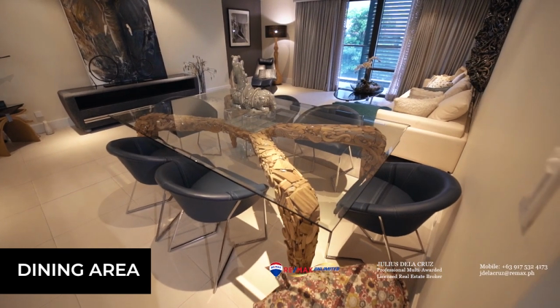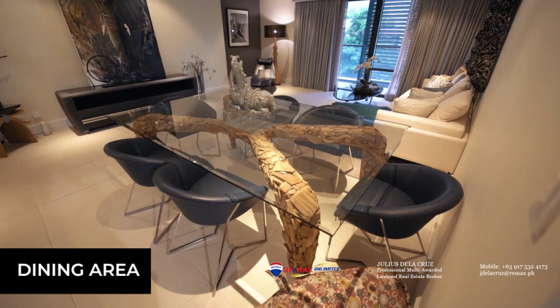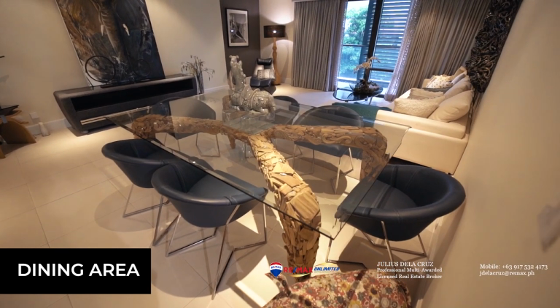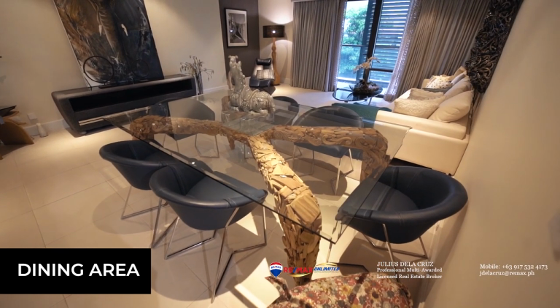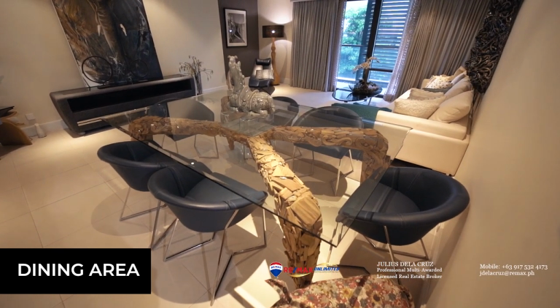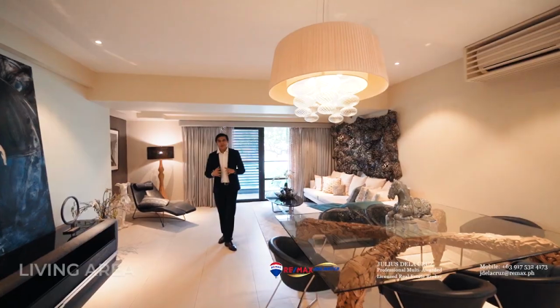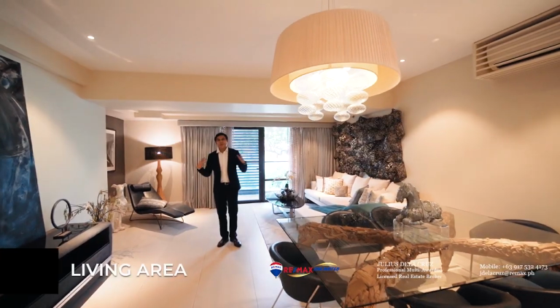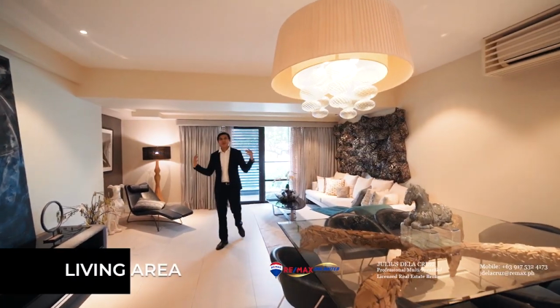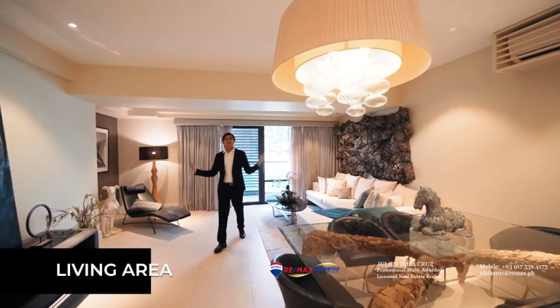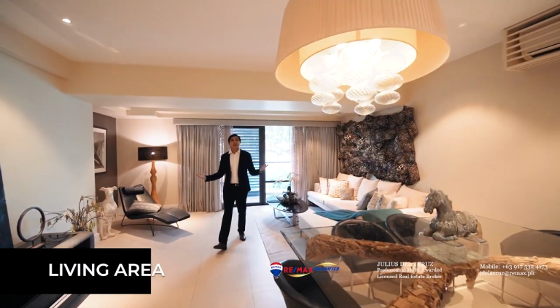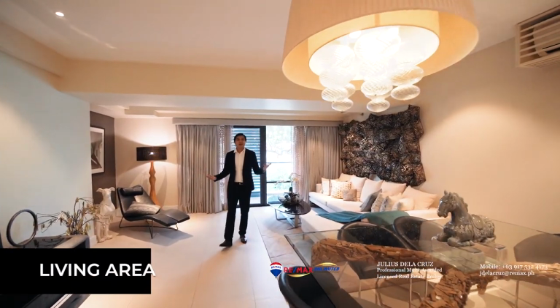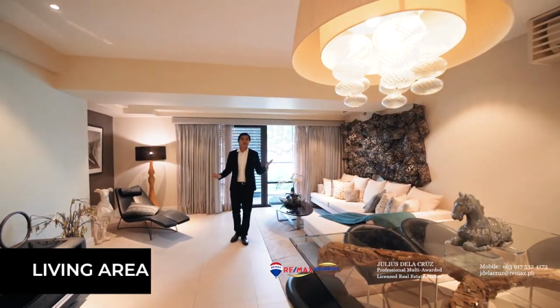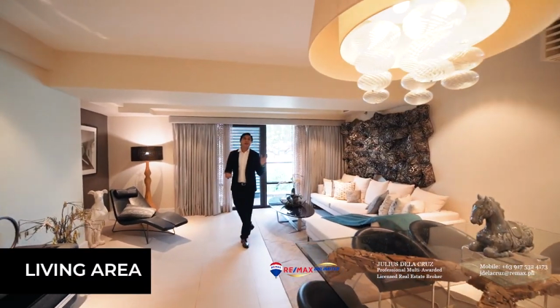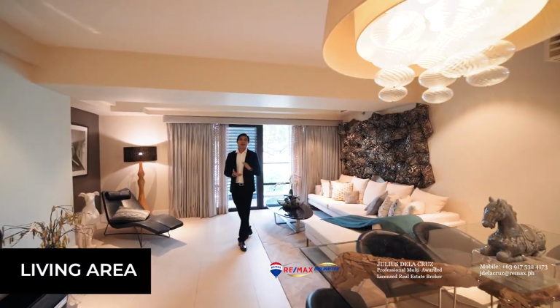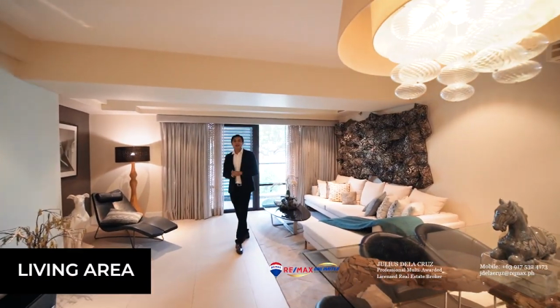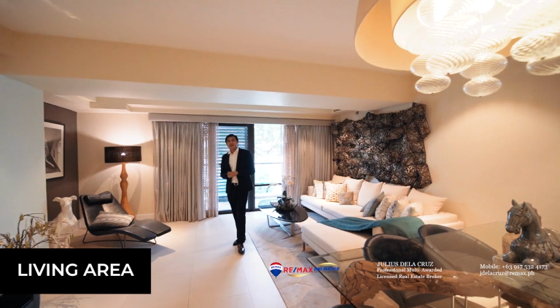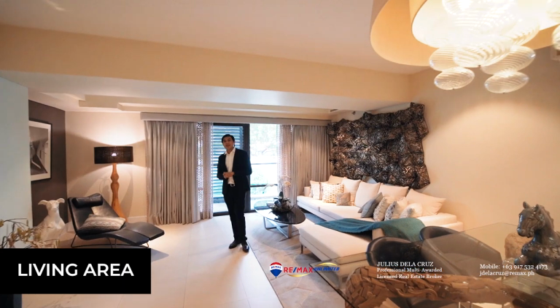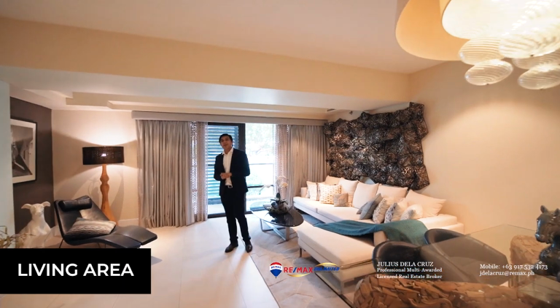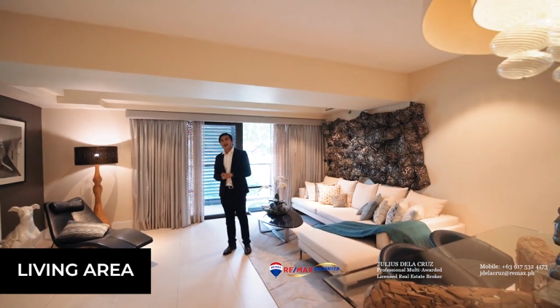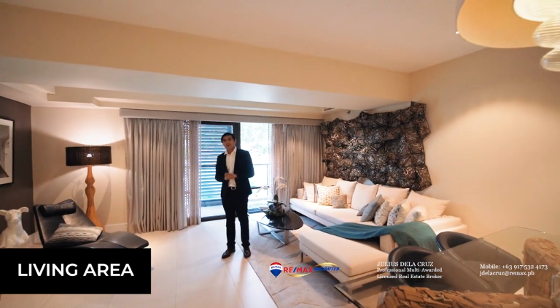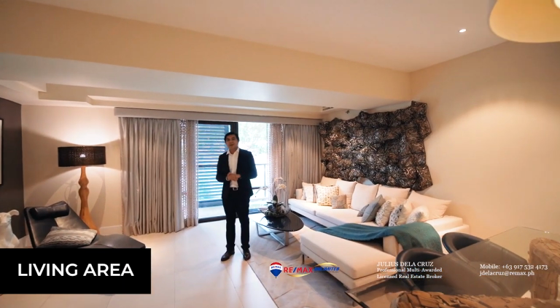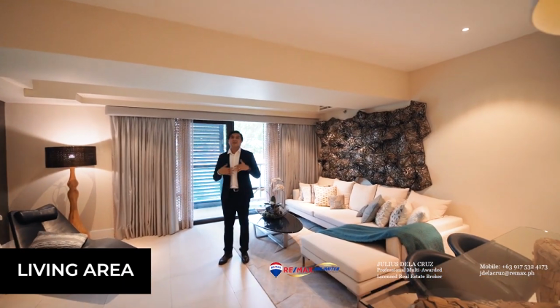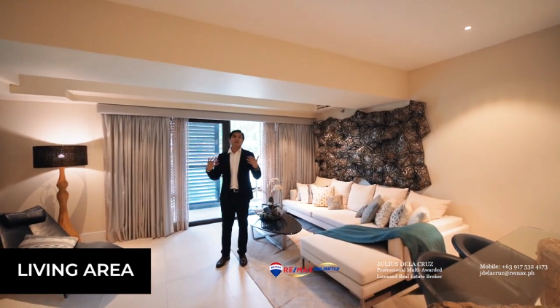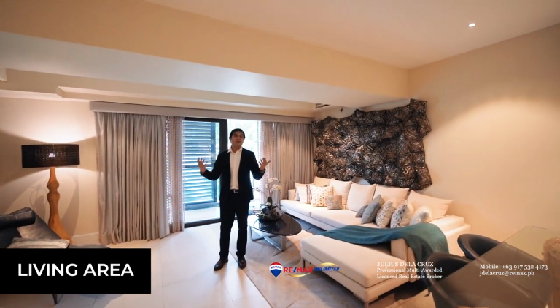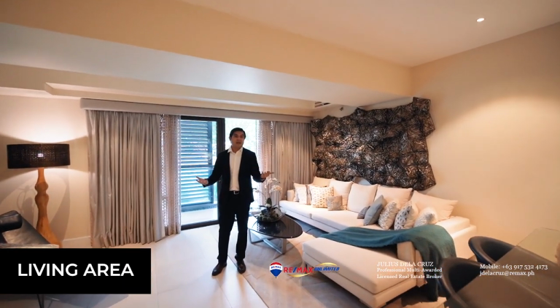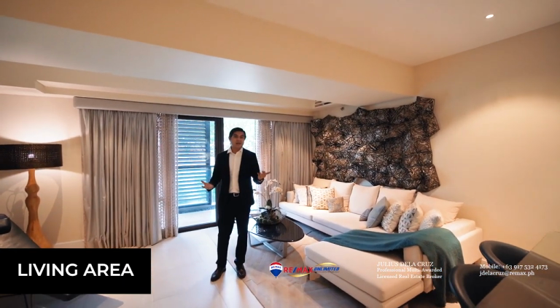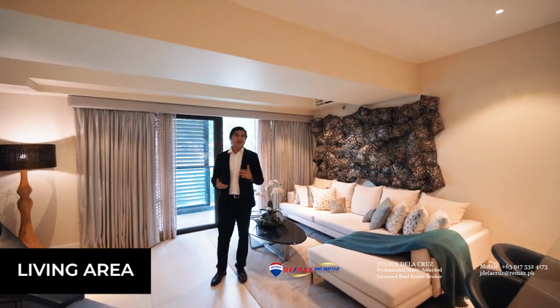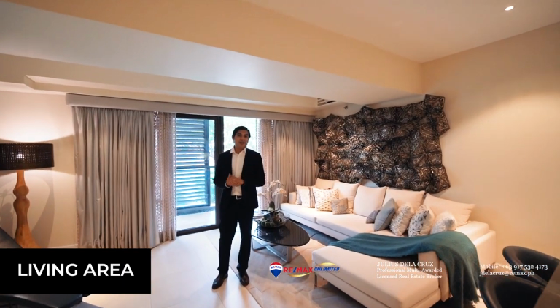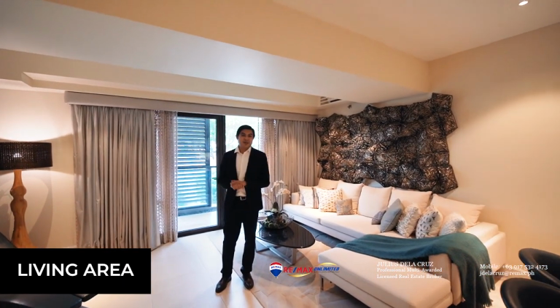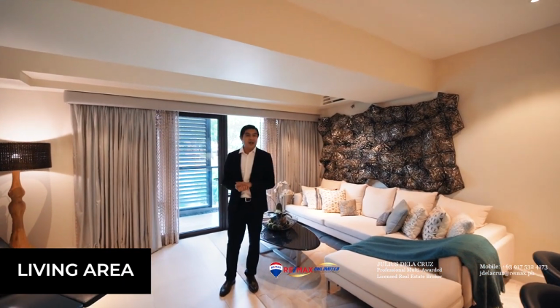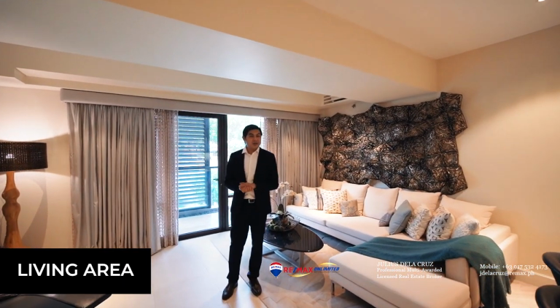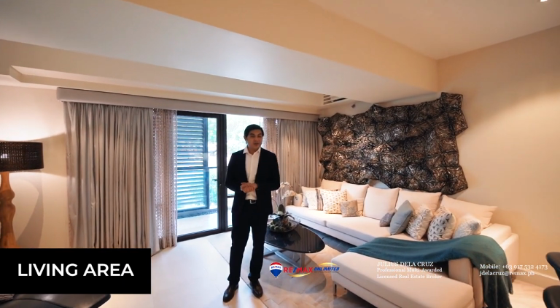It features a spacious living area with a natural extension in the form of a balcony where you can enjoy the outdoors.